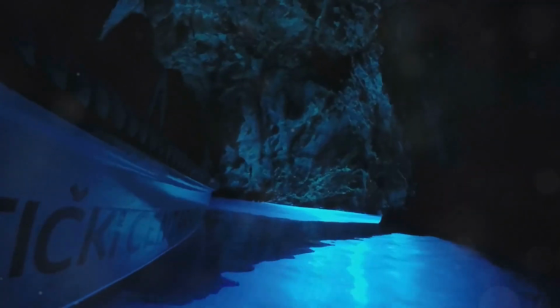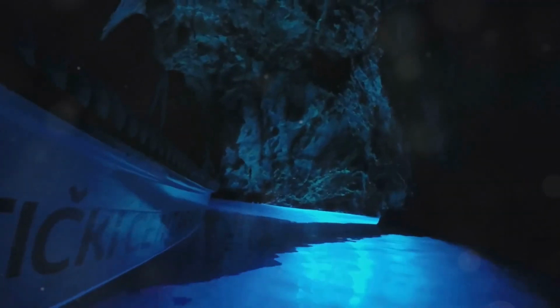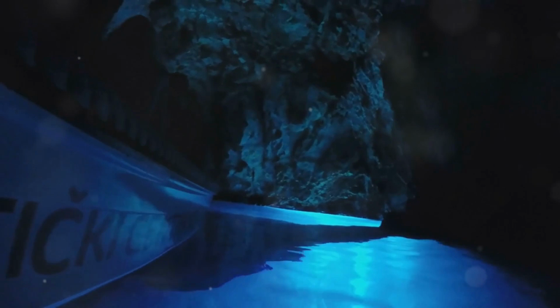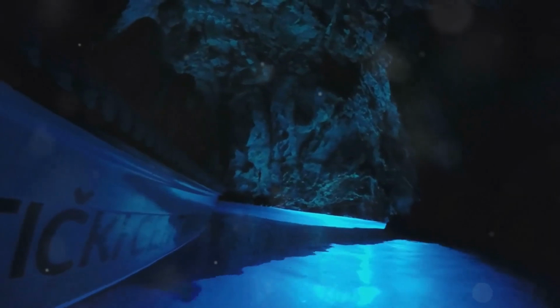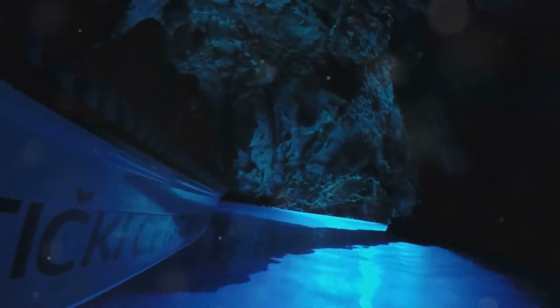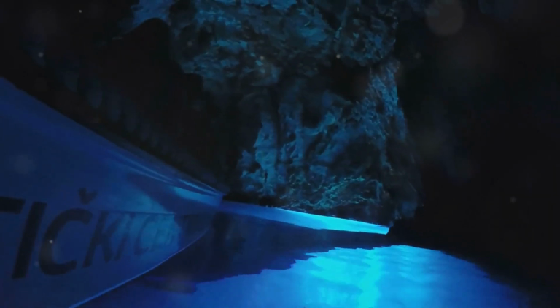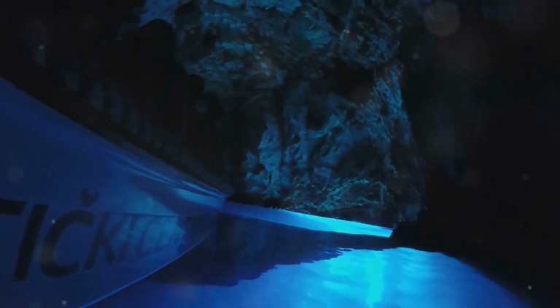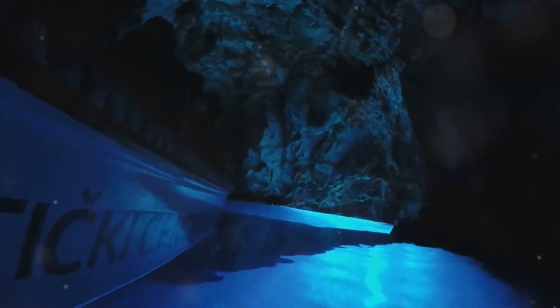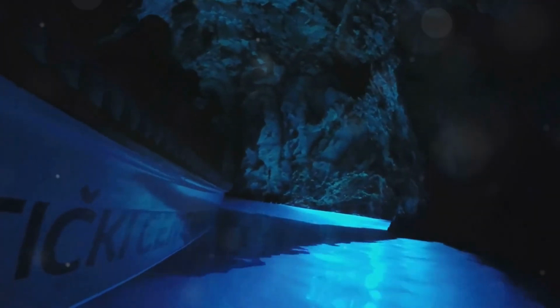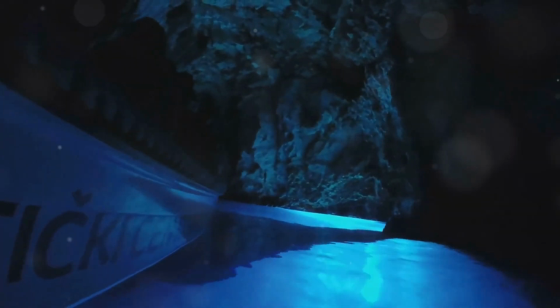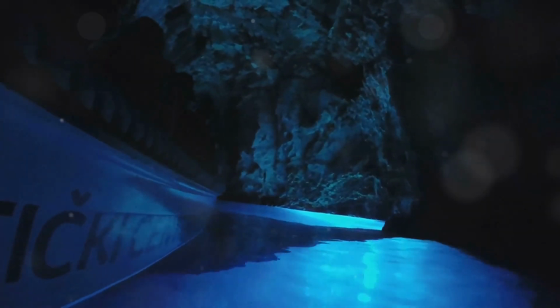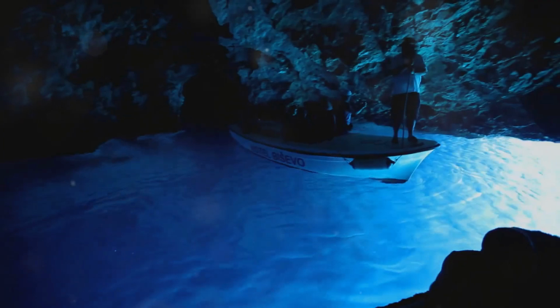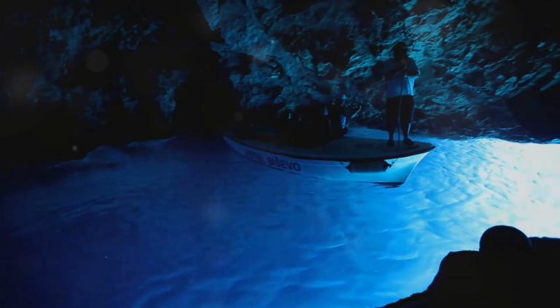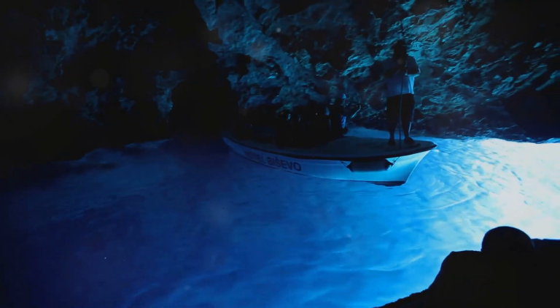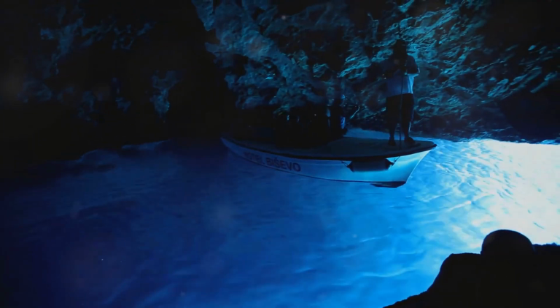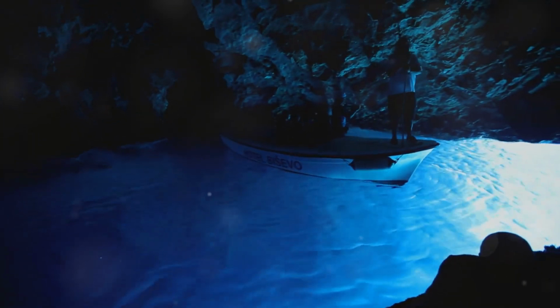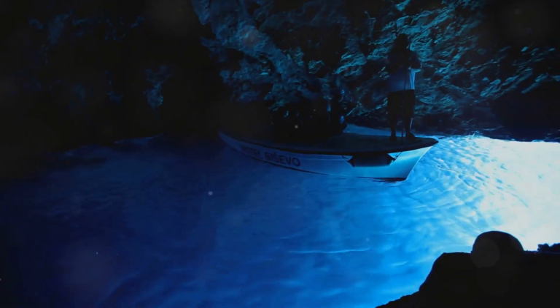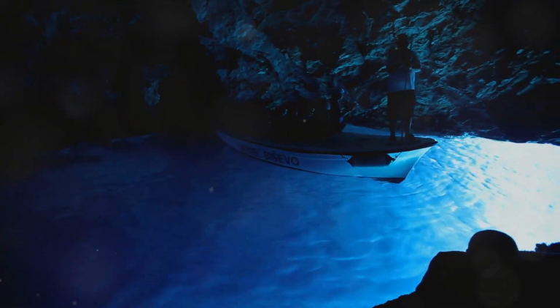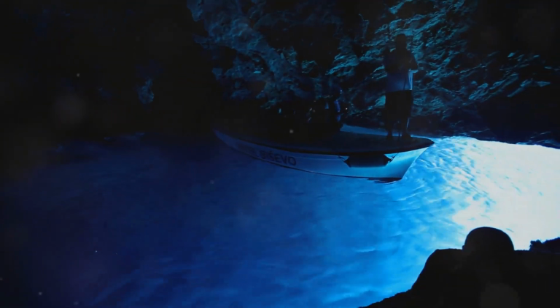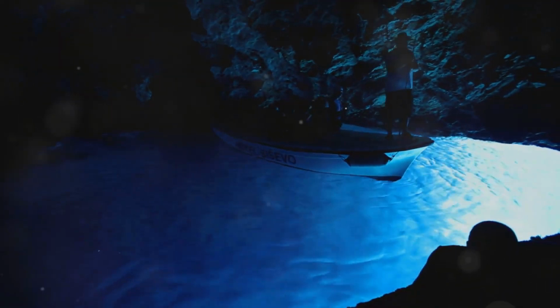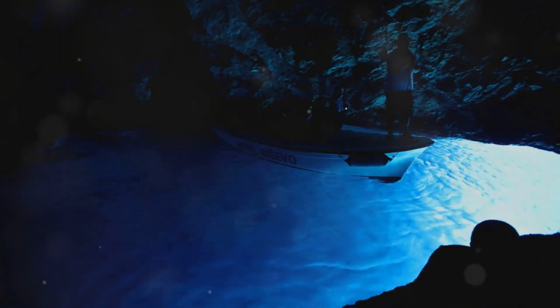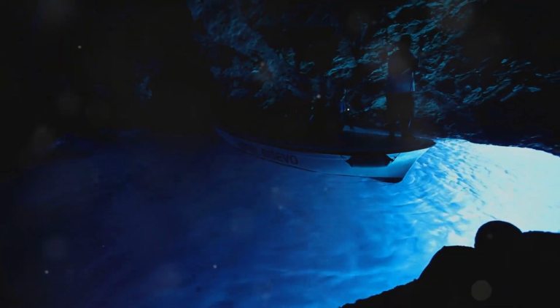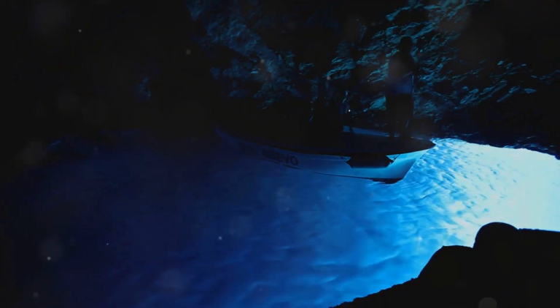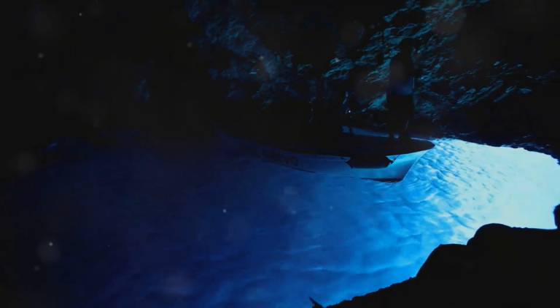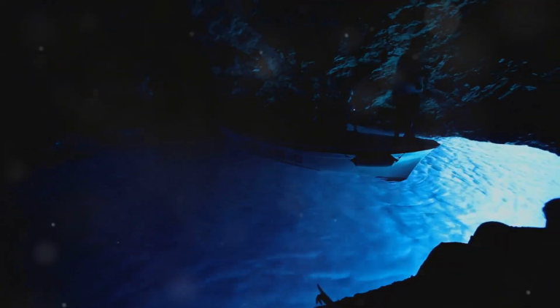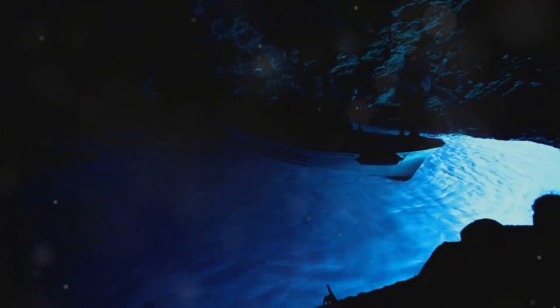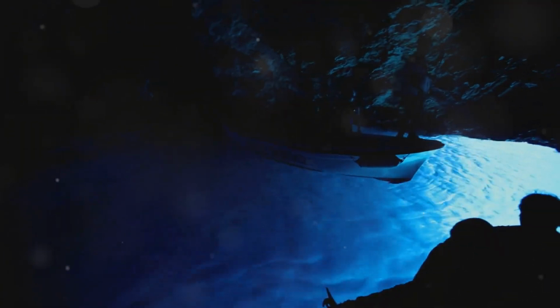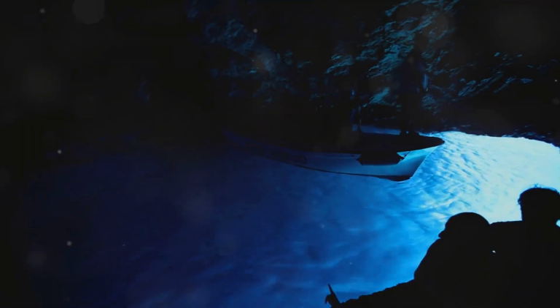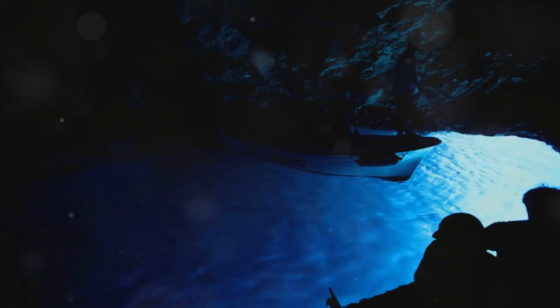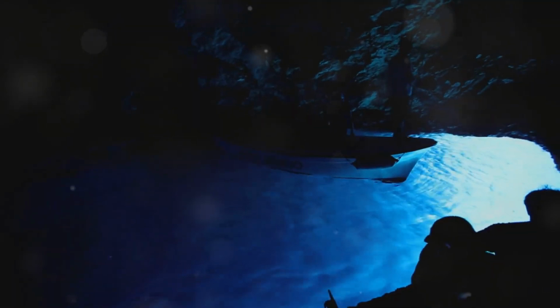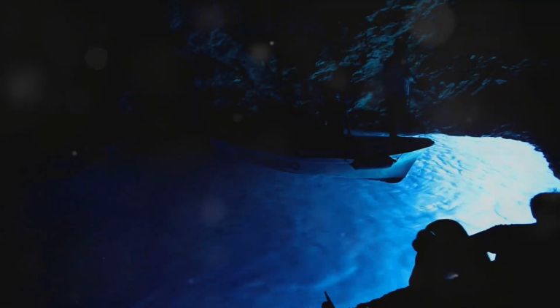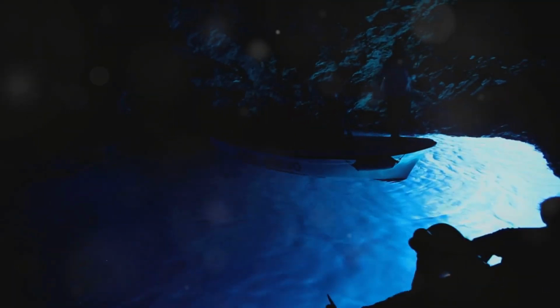Explore the Blue Cave on Biševo Island. The cave's glowing blue light is a natural phenomenon that will leave you in awe.